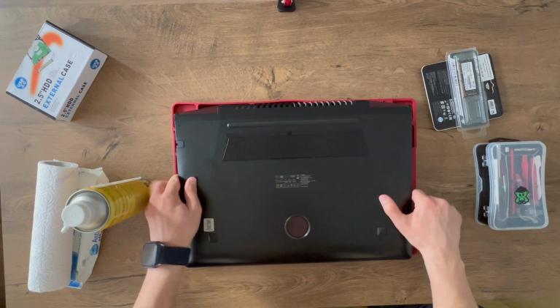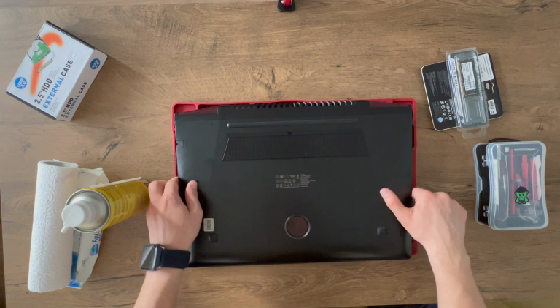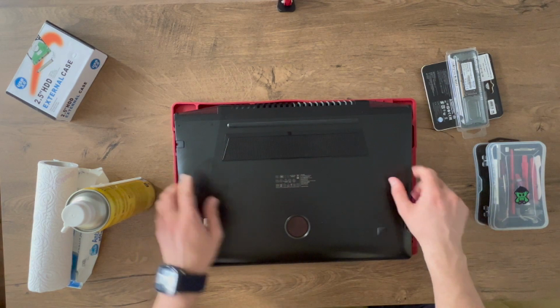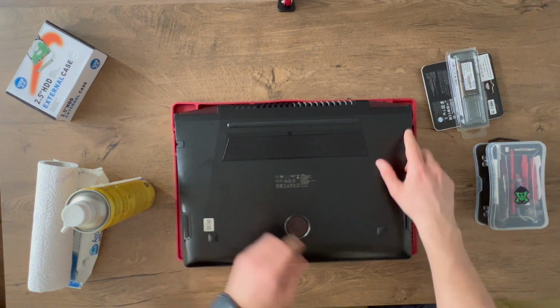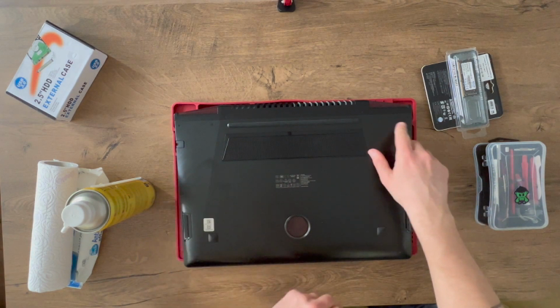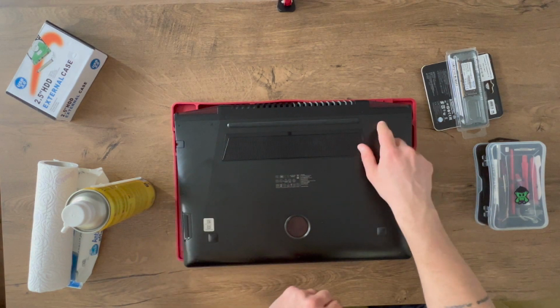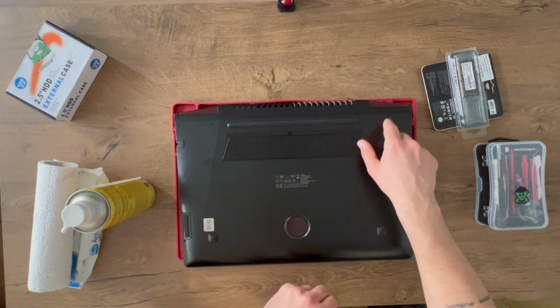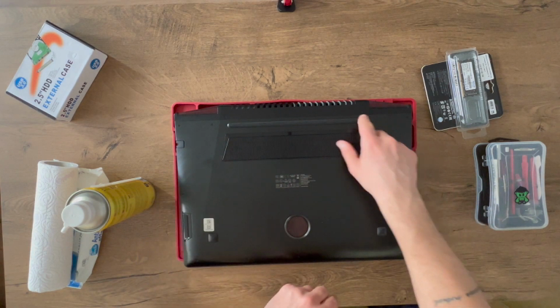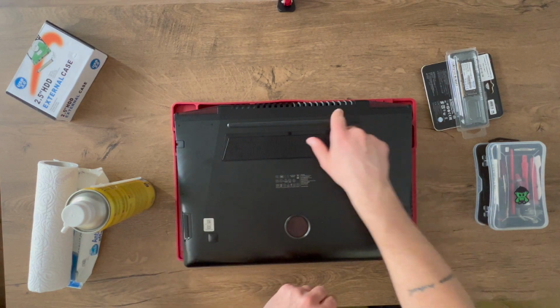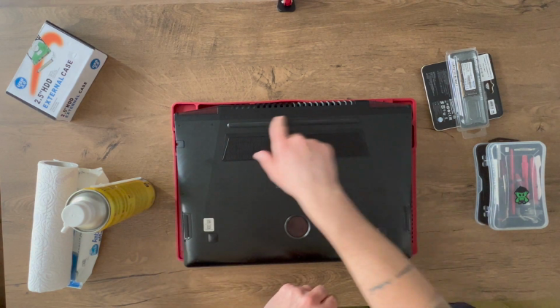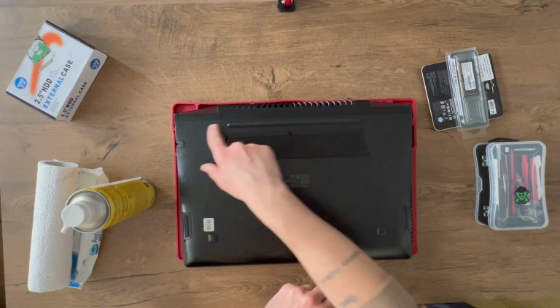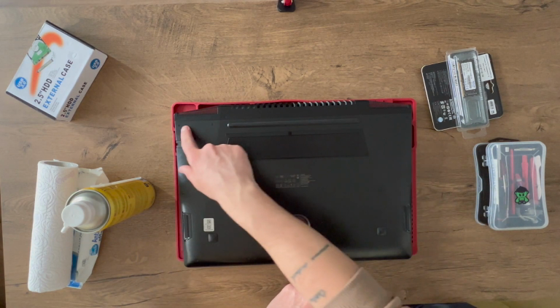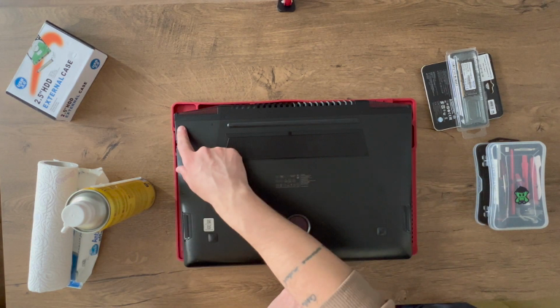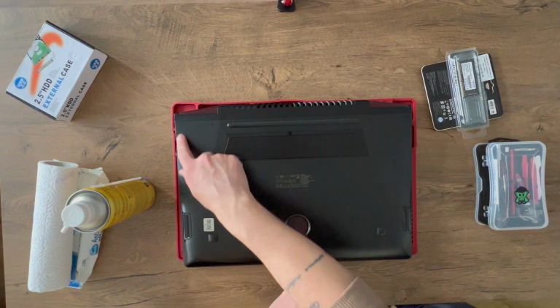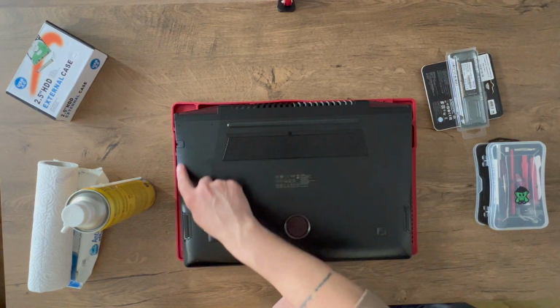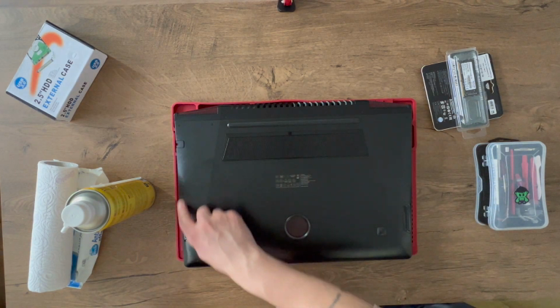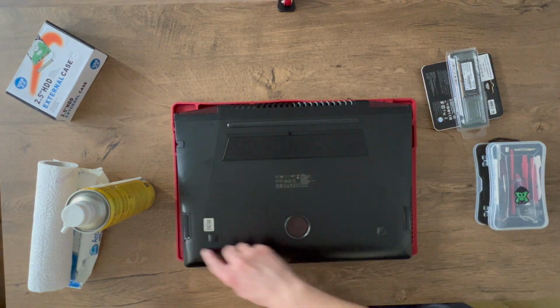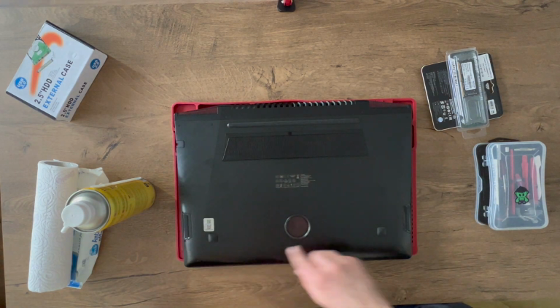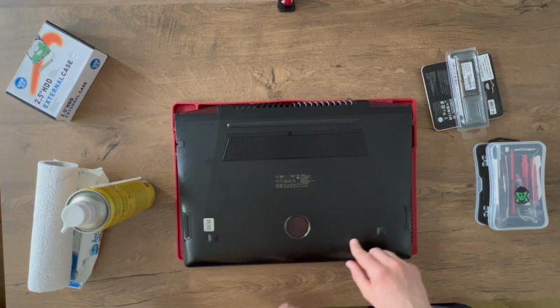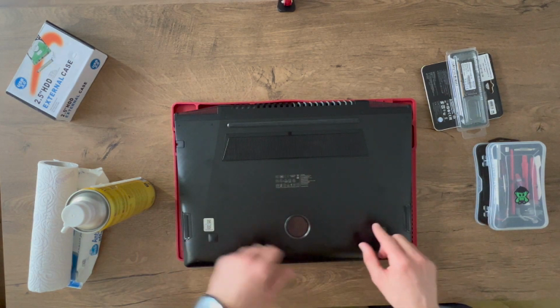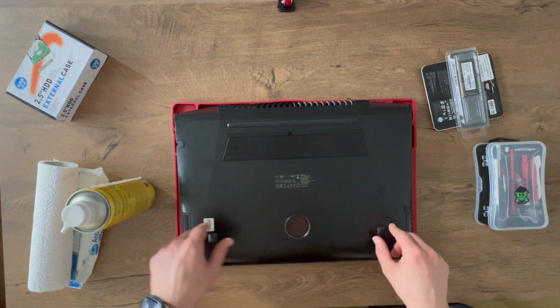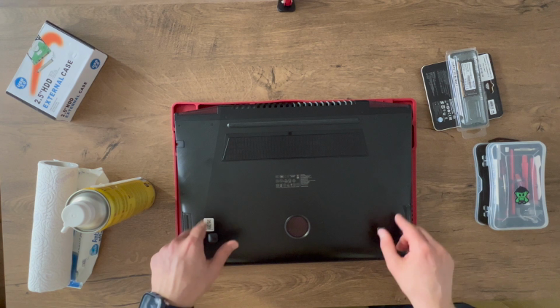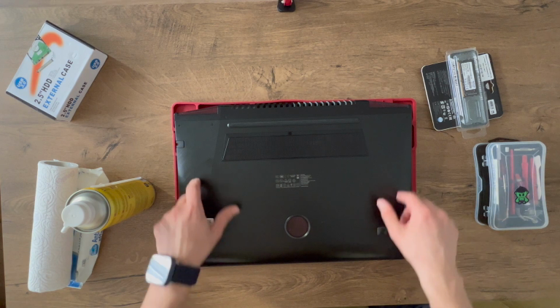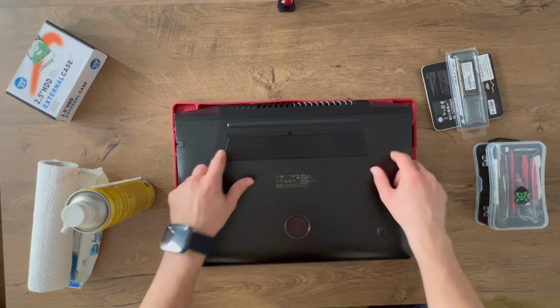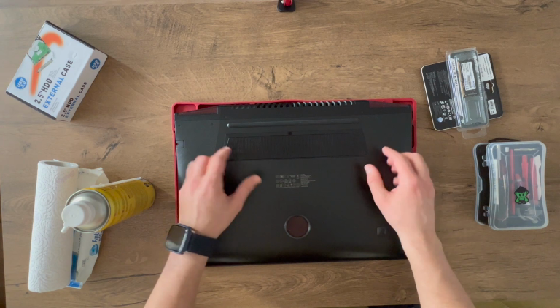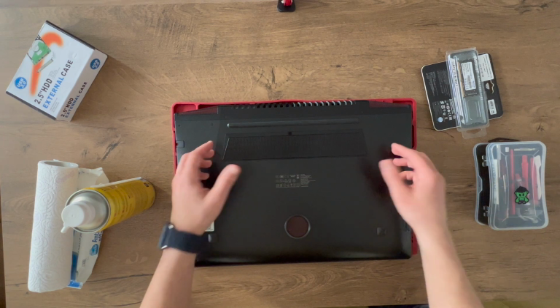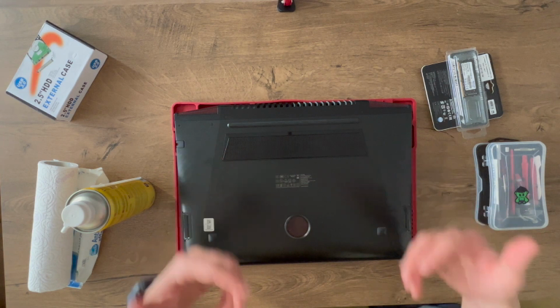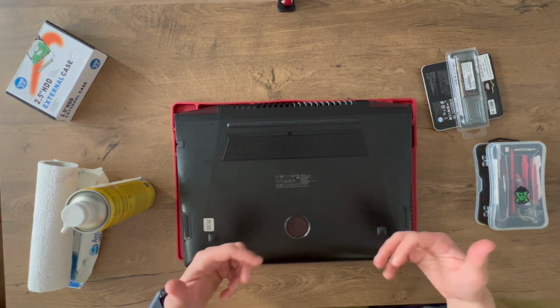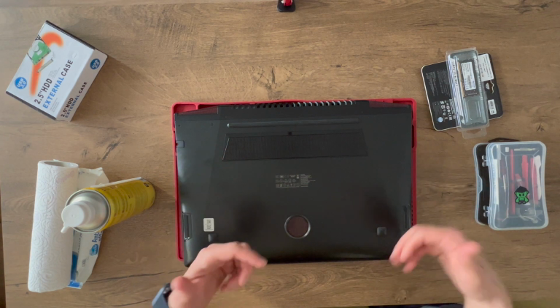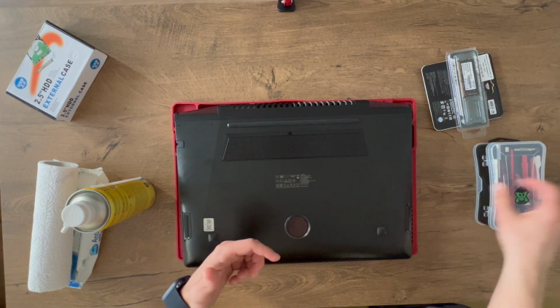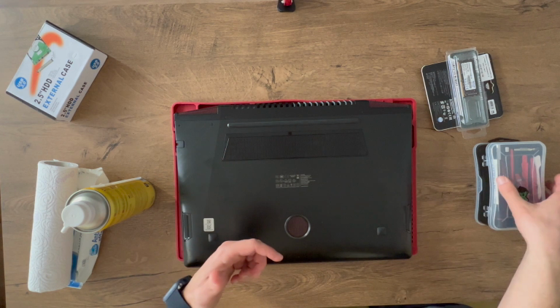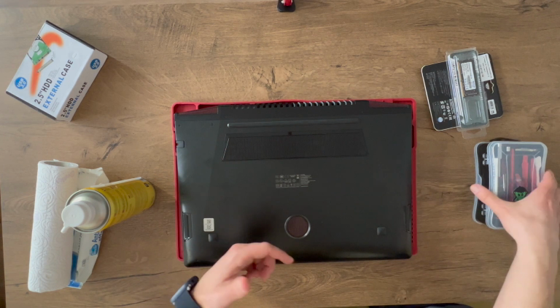We have a few screws on the outer case which we need to remove so we can pop up the back cover.